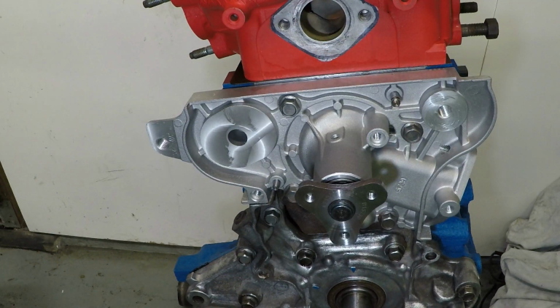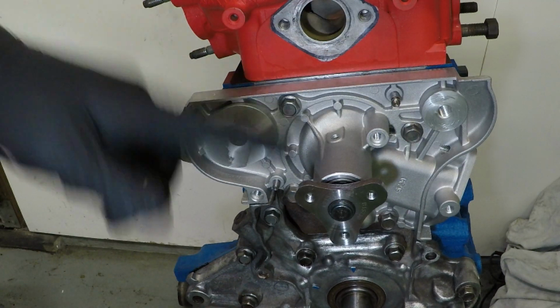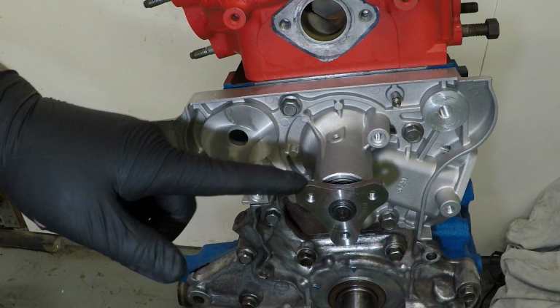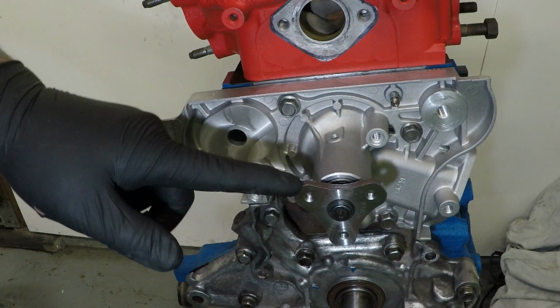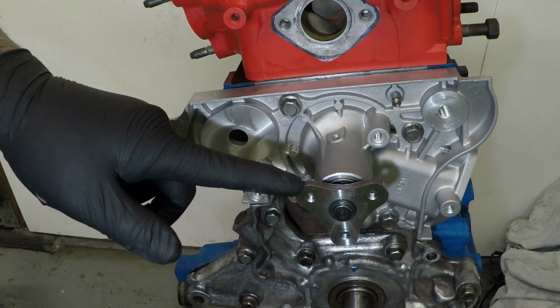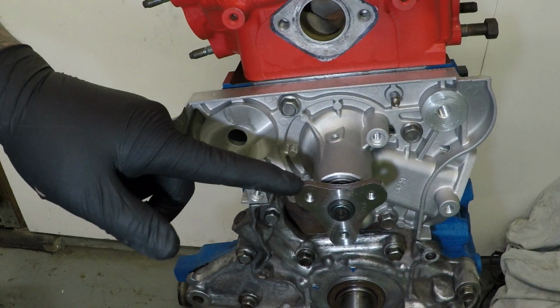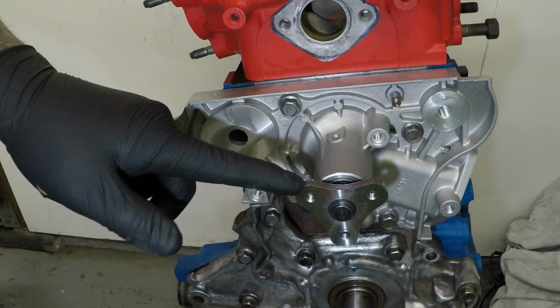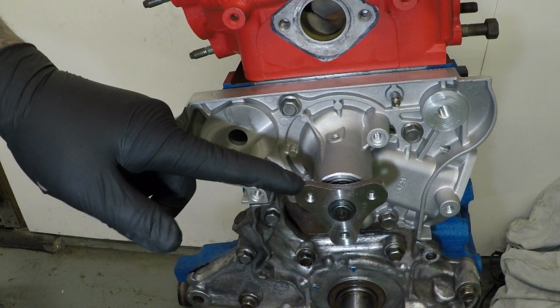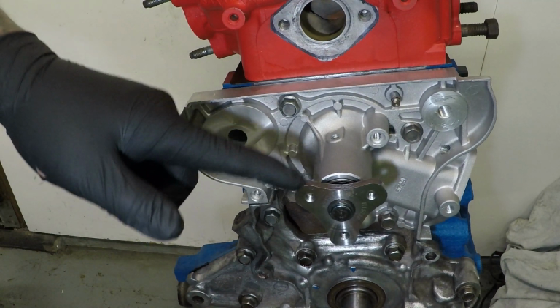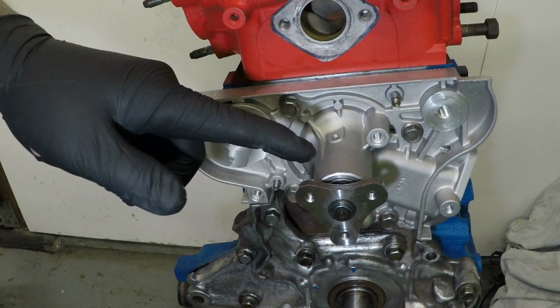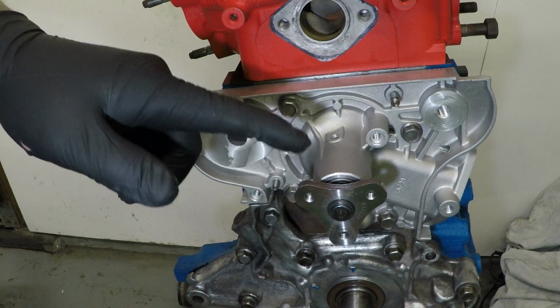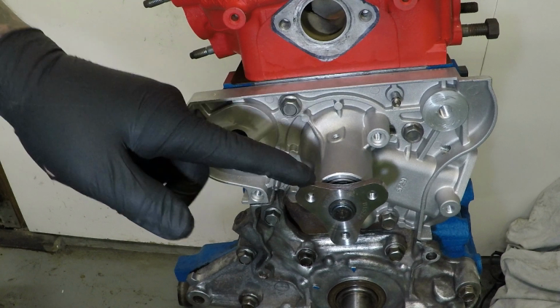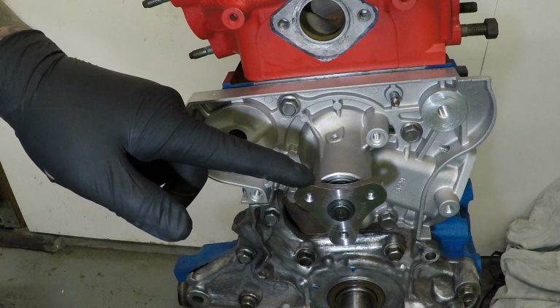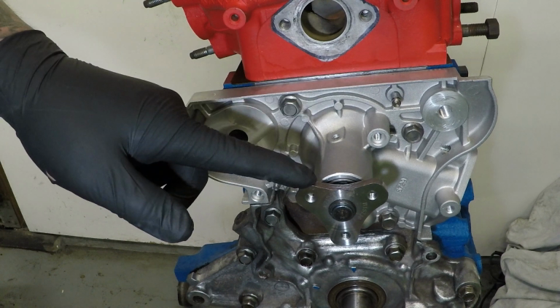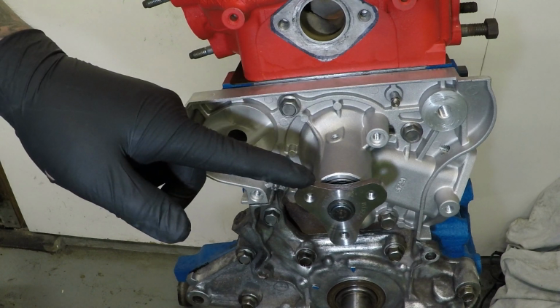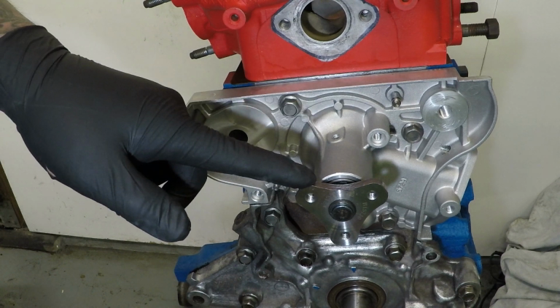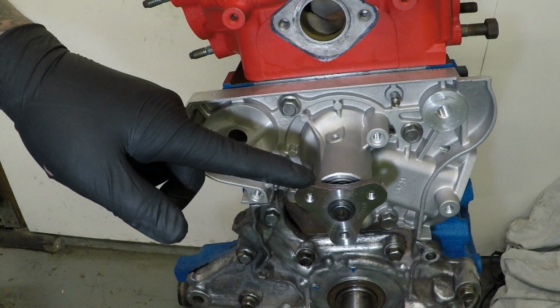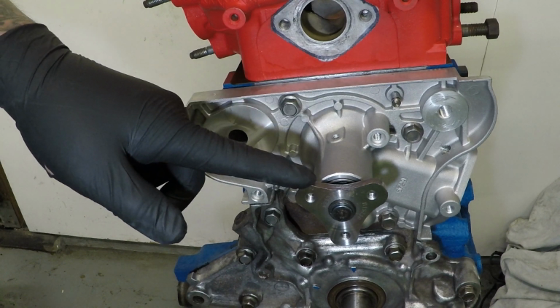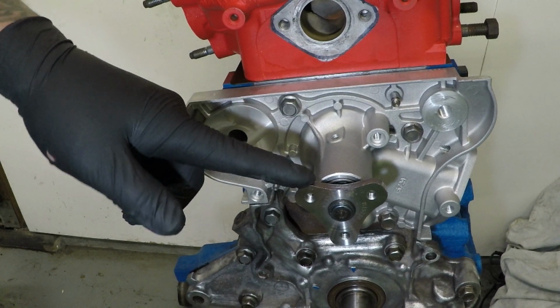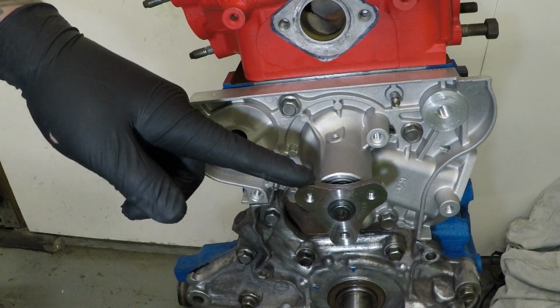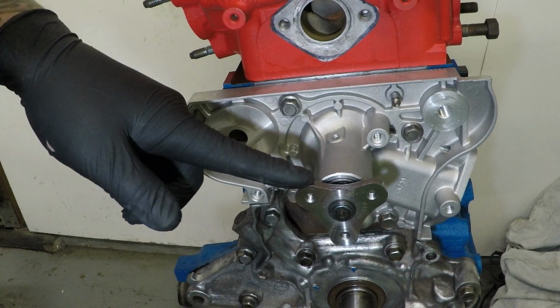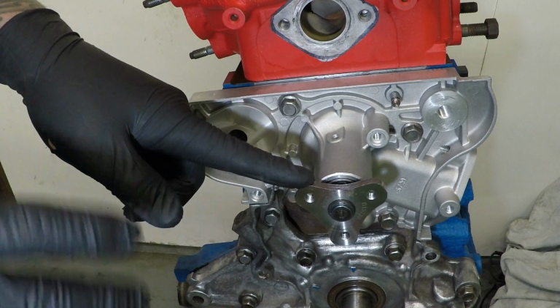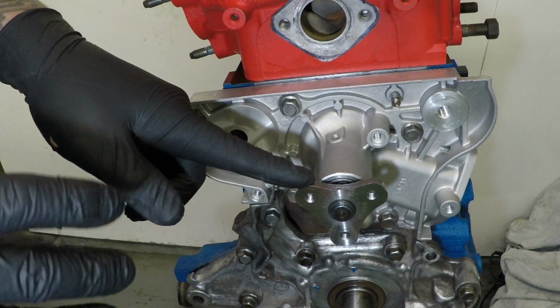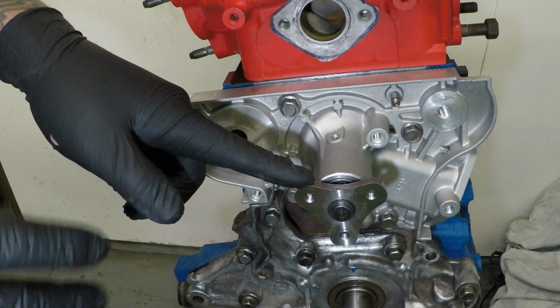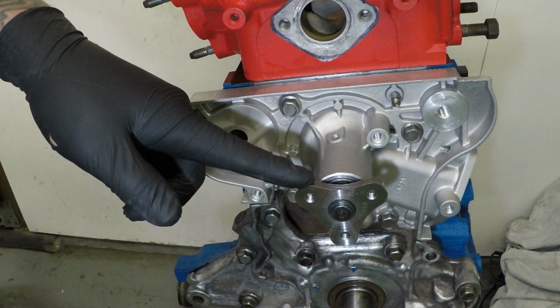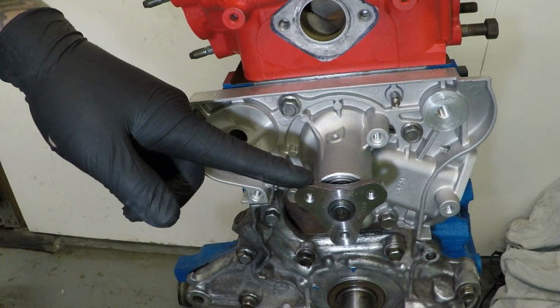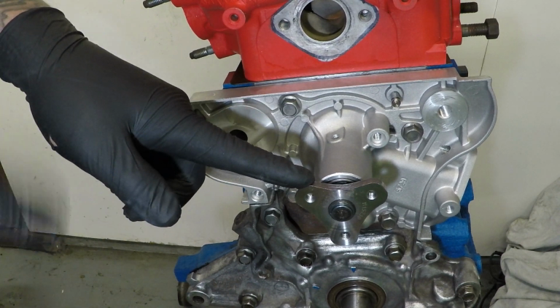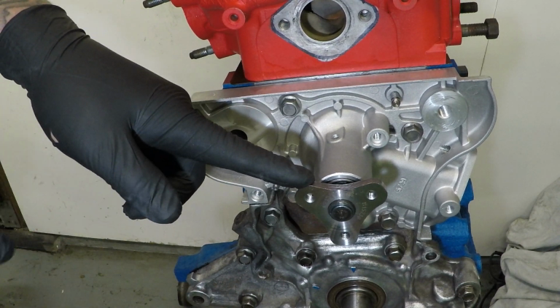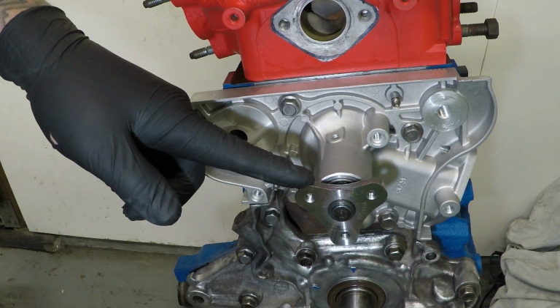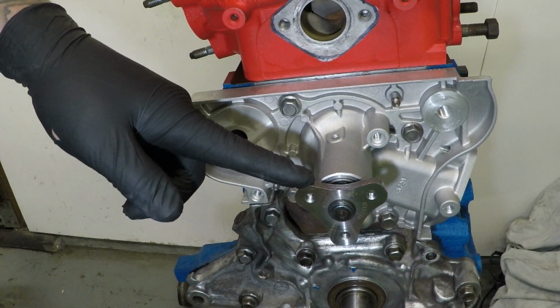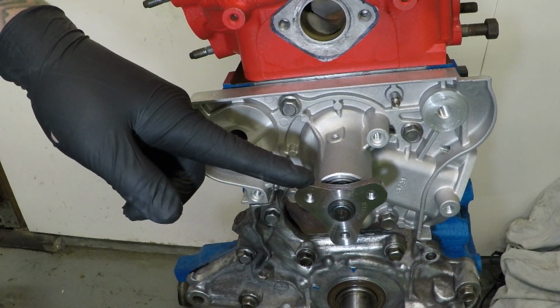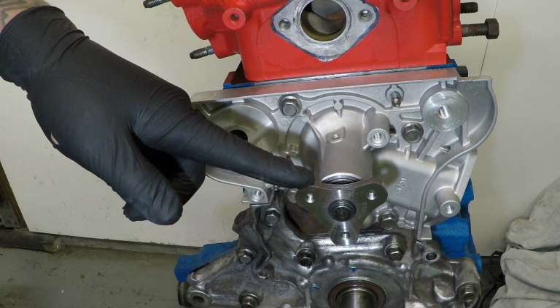You don't want to put on the water pump pulley yet as it will get in the way - that will come later.